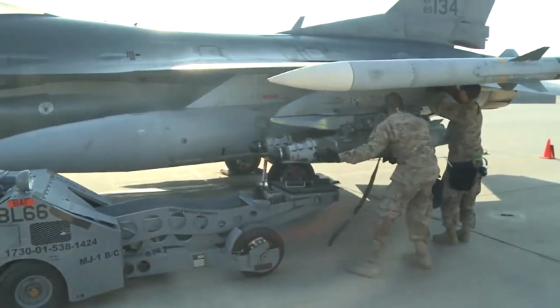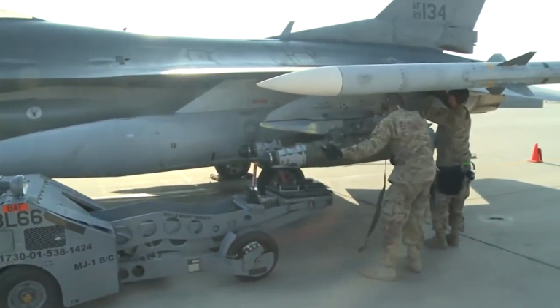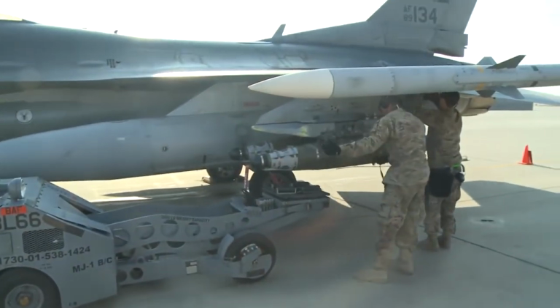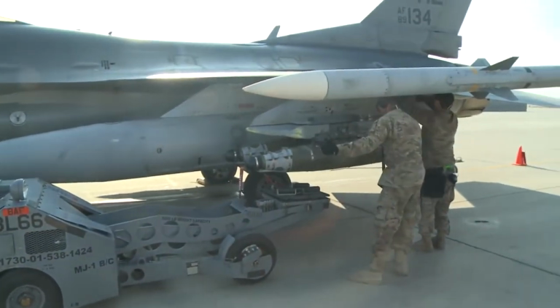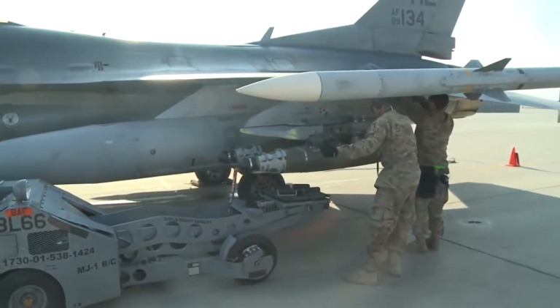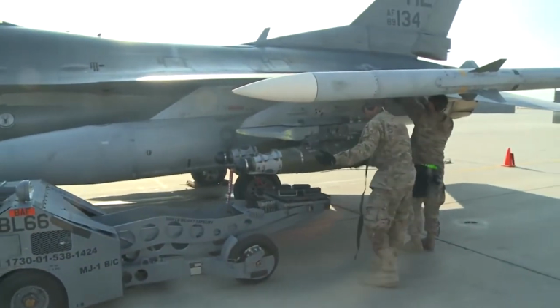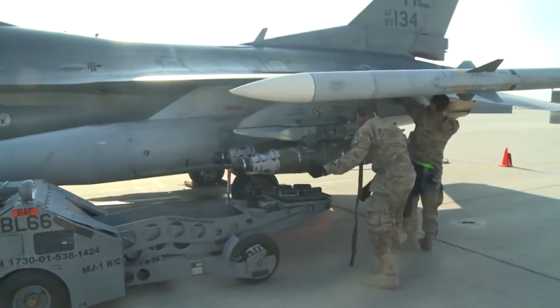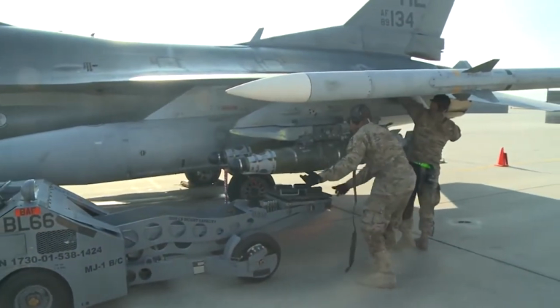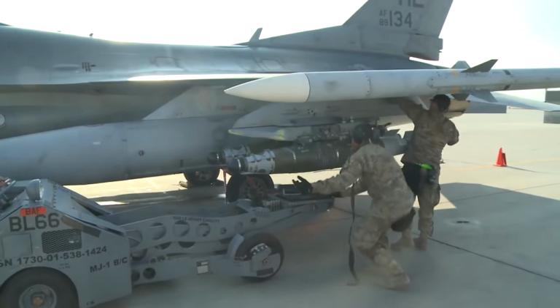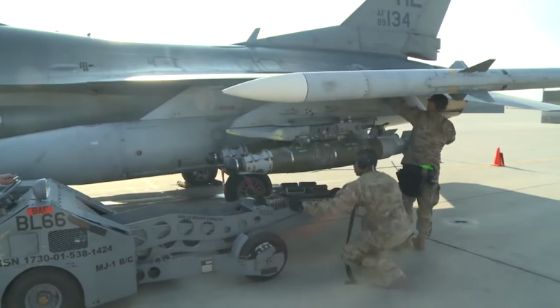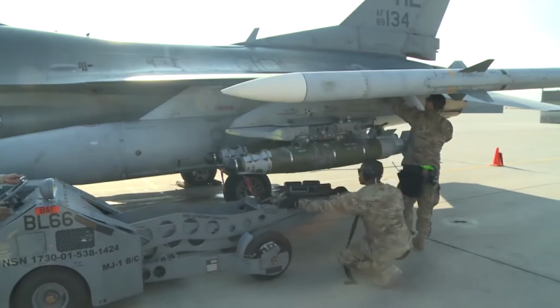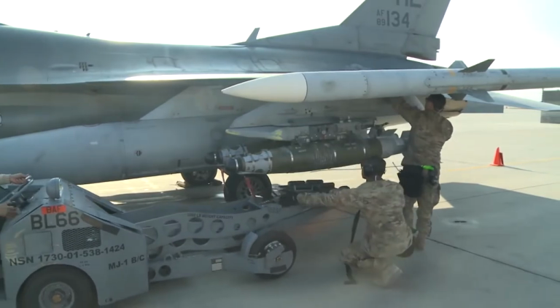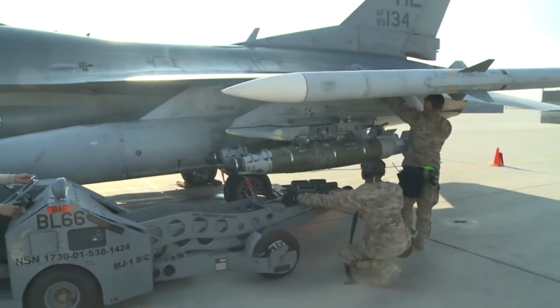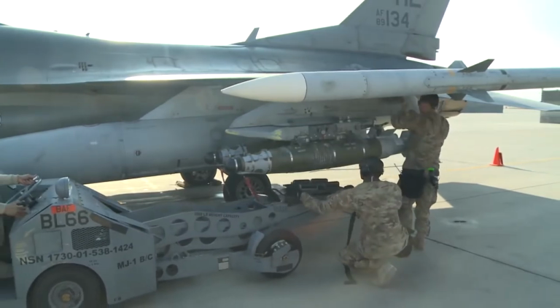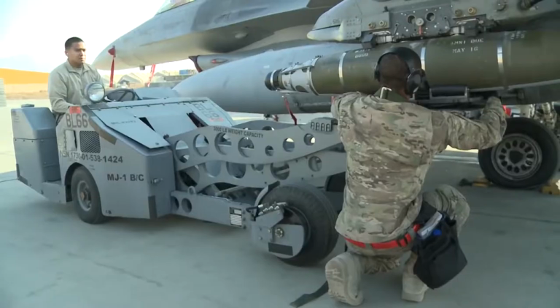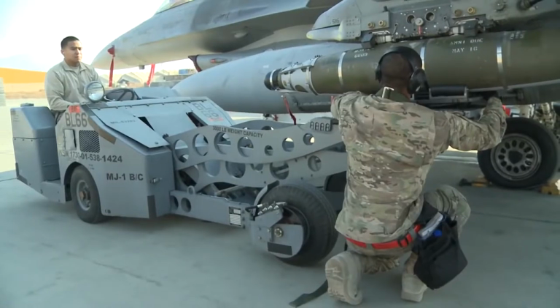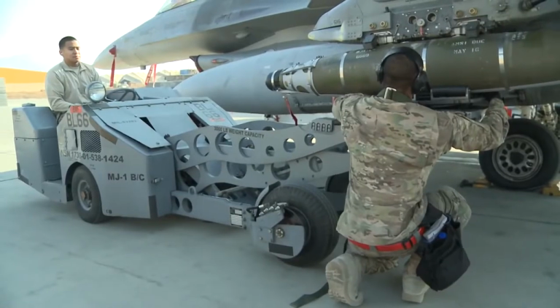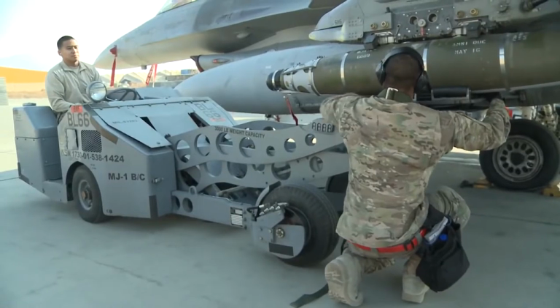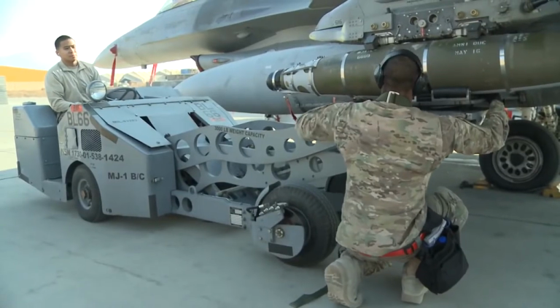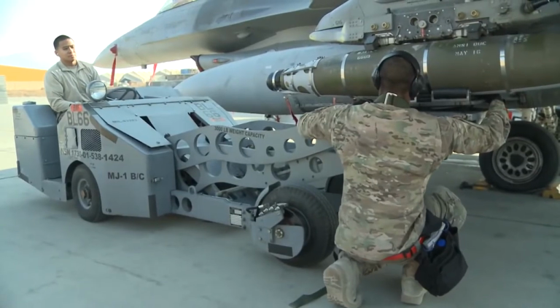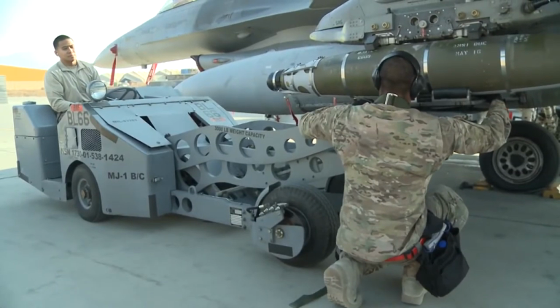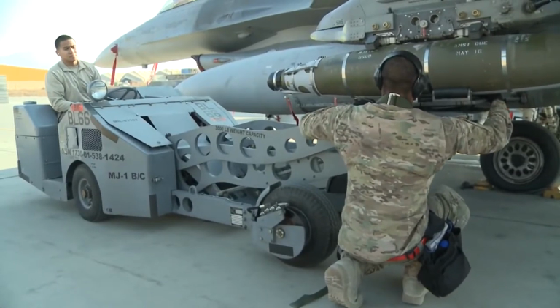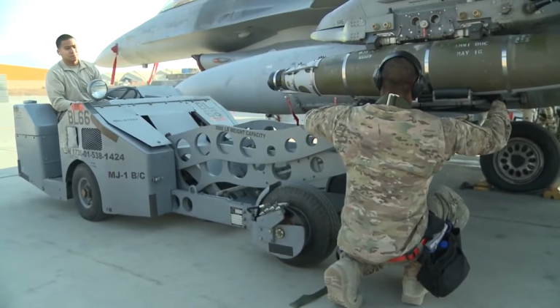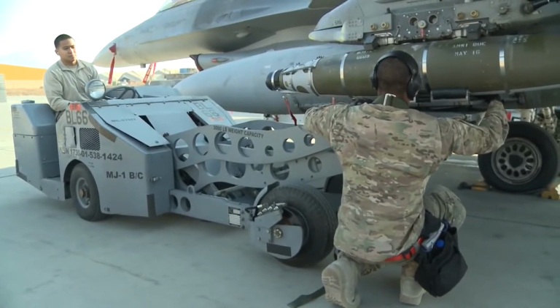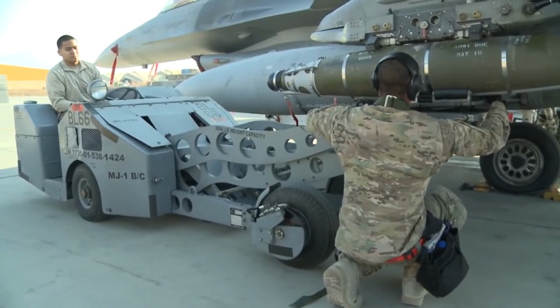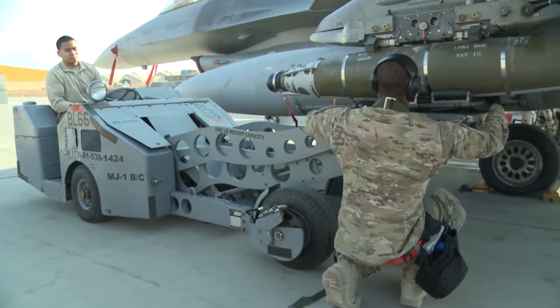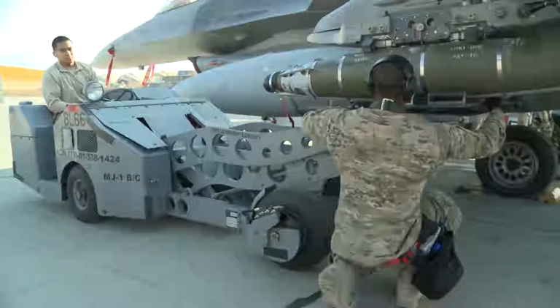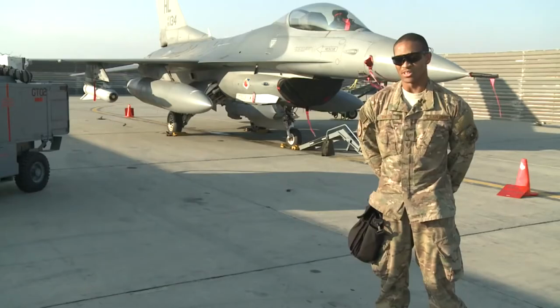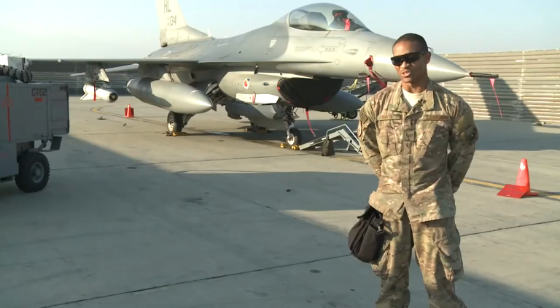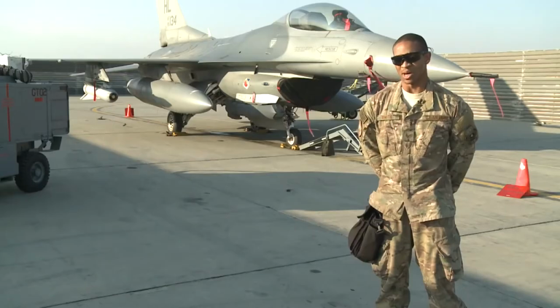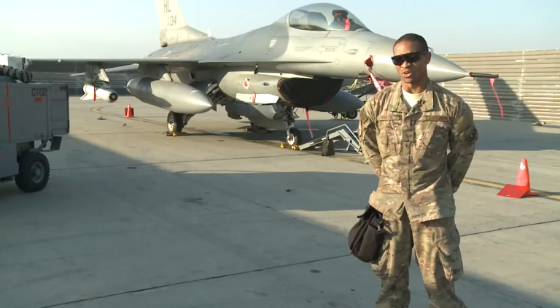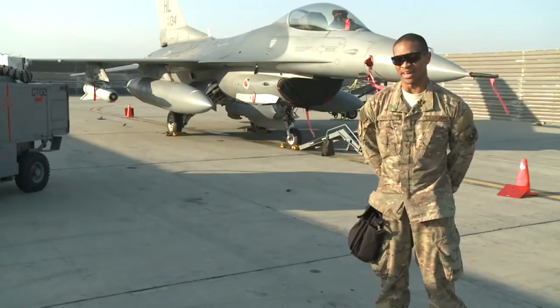So what we're doing today, a lot of people don't realize — a lot of people just think of weapons and troops, and think all we do is load and unload munitions. But it's a lot more than that.